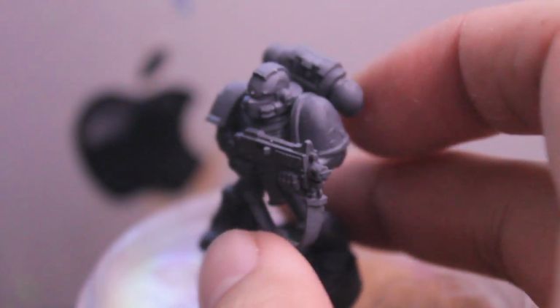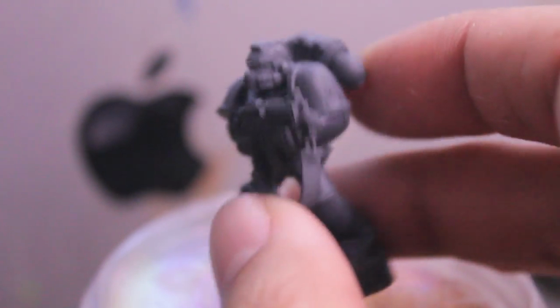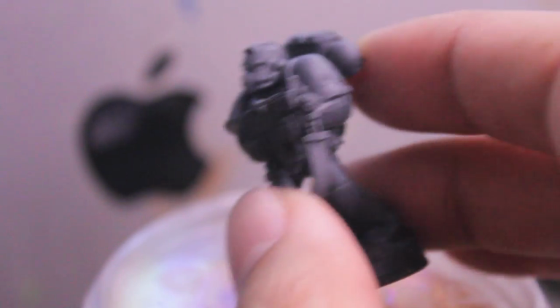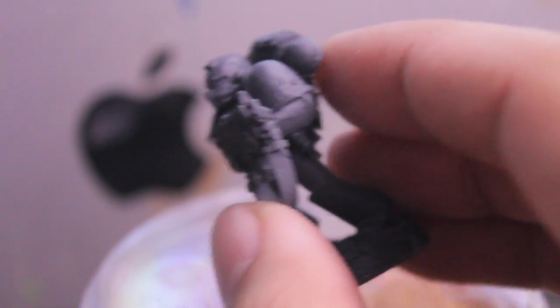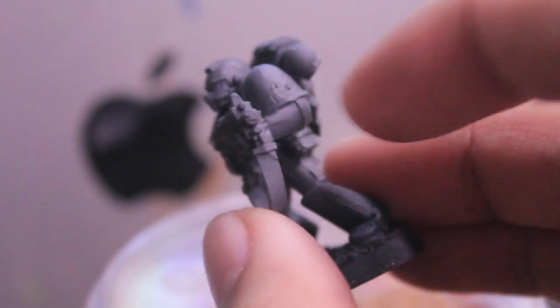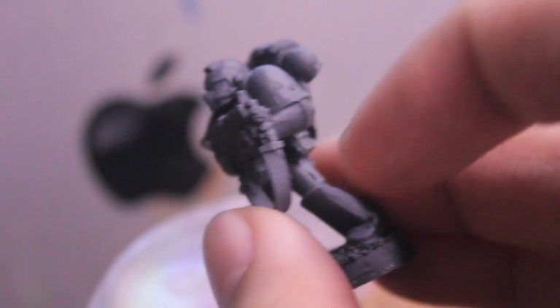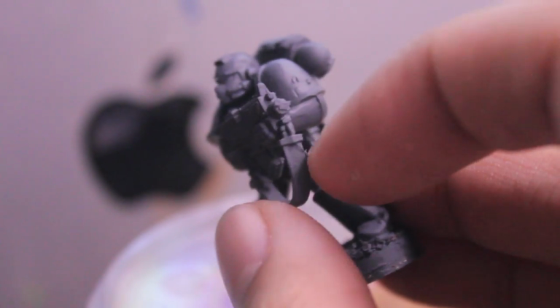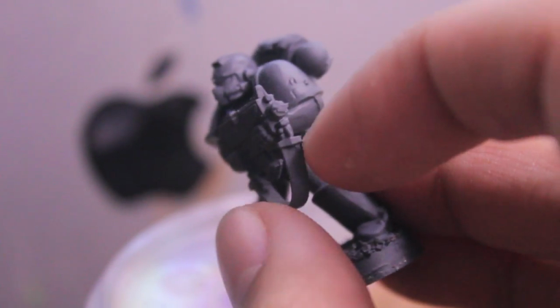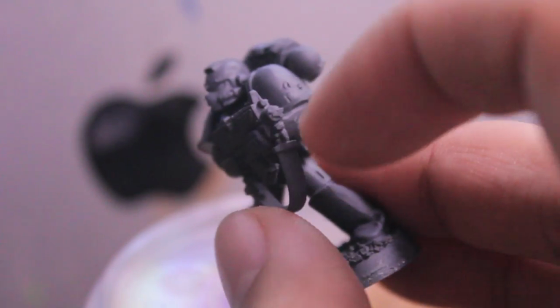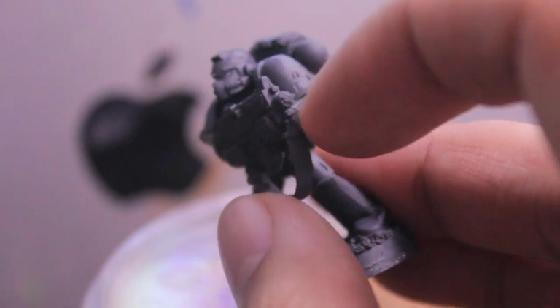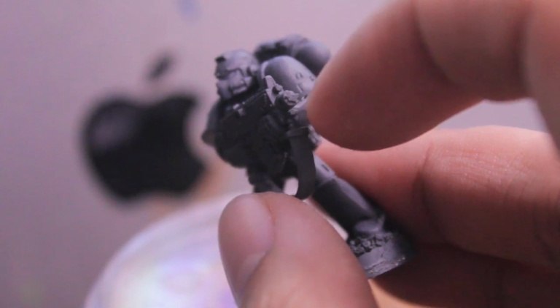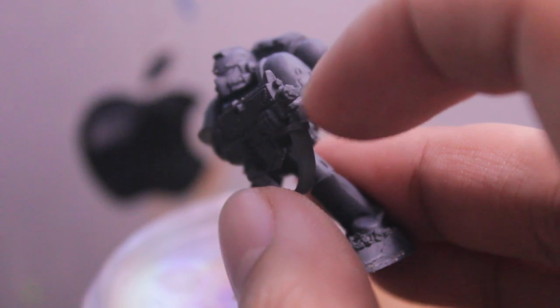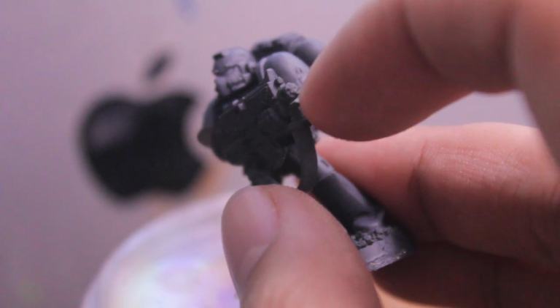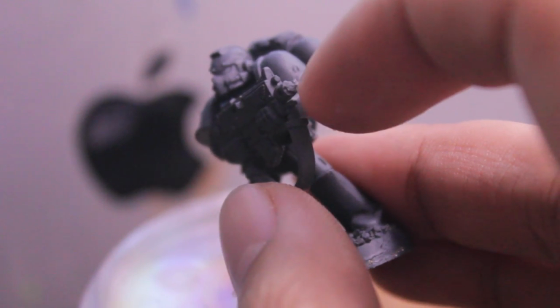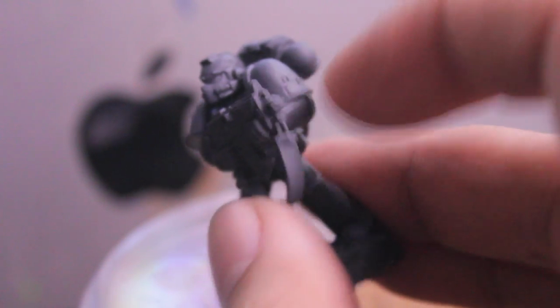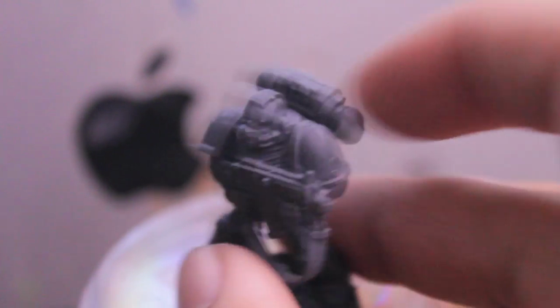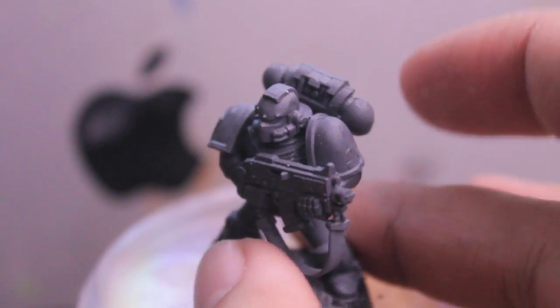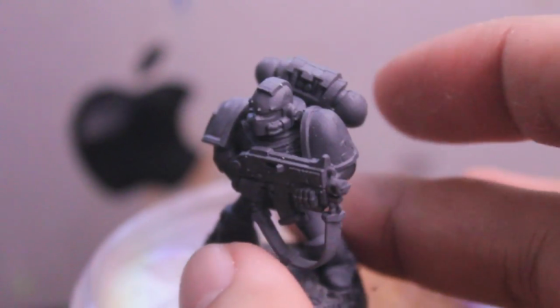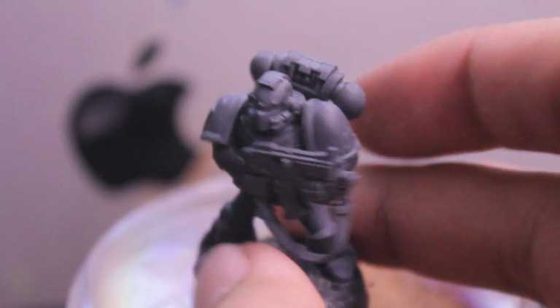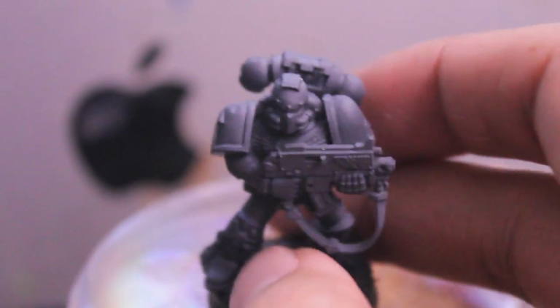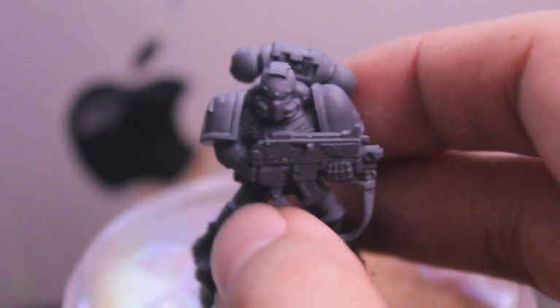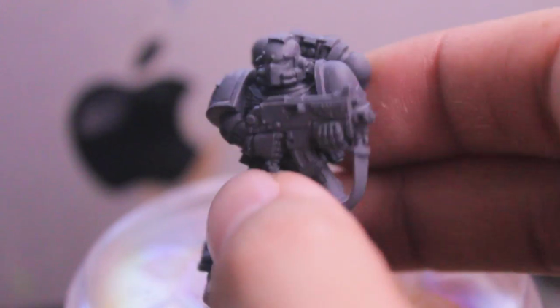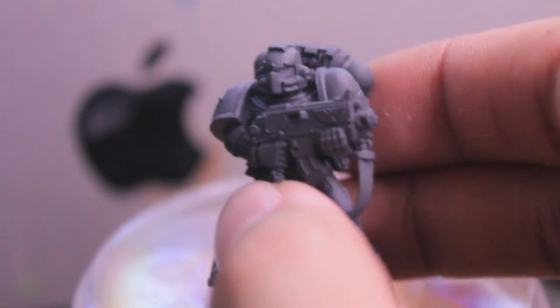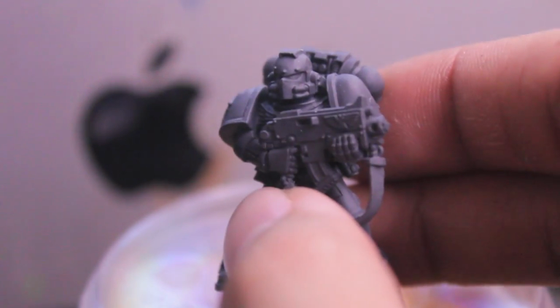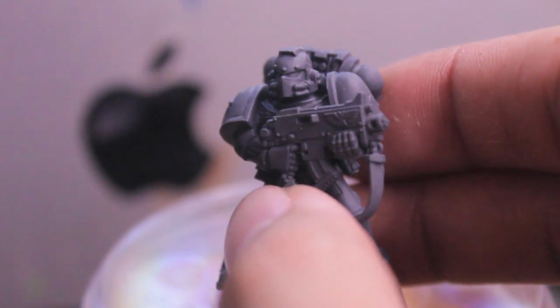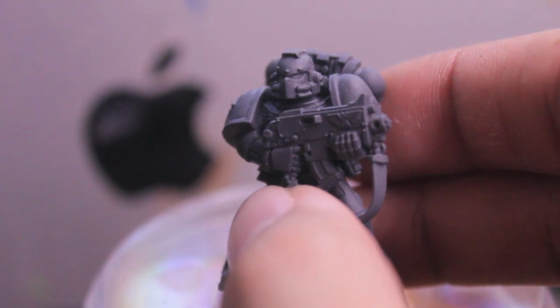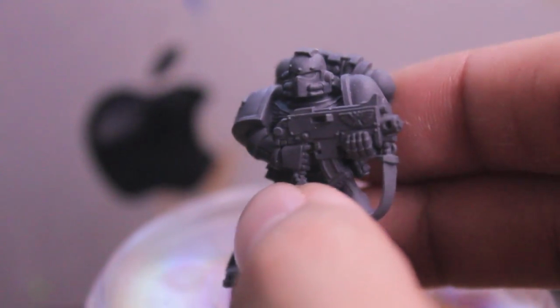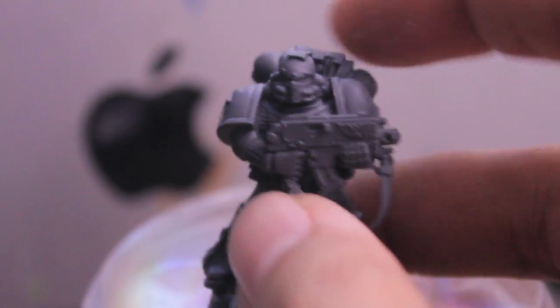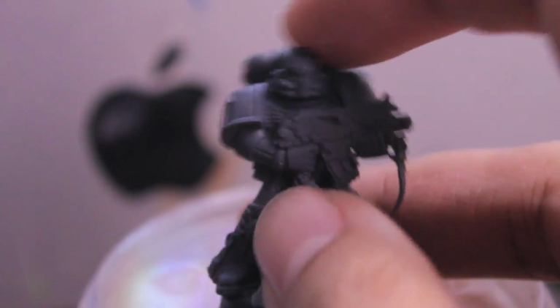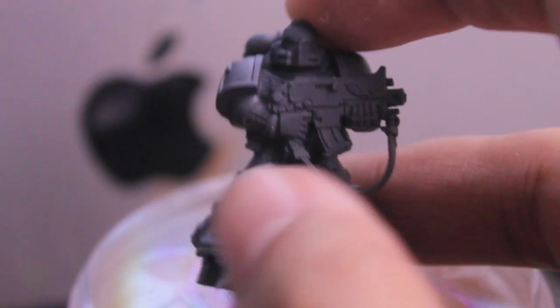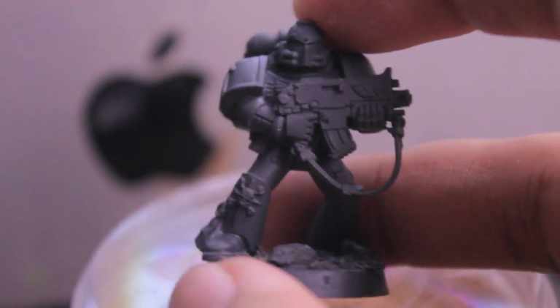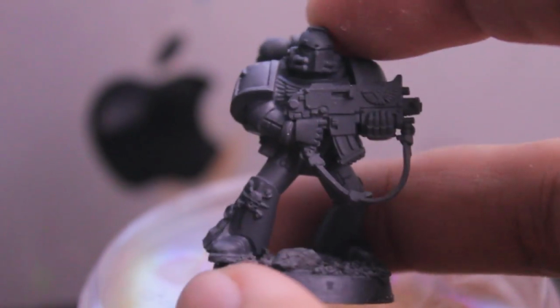At this point you also want to drill in the hole of the bolter if you have a pin vise or a small hand drill.